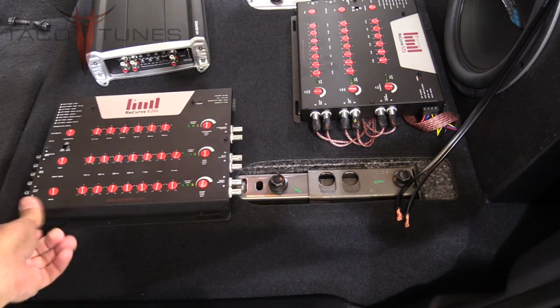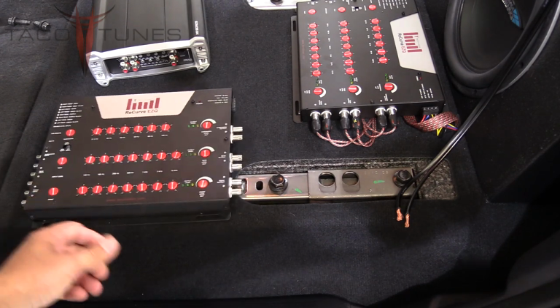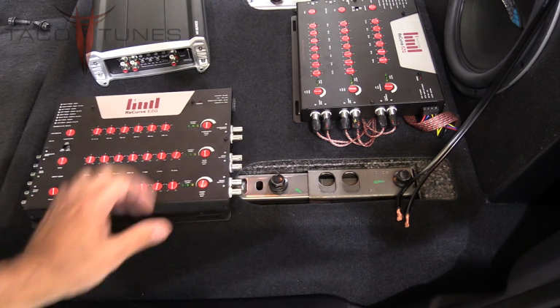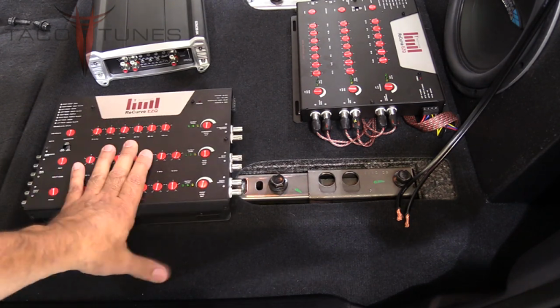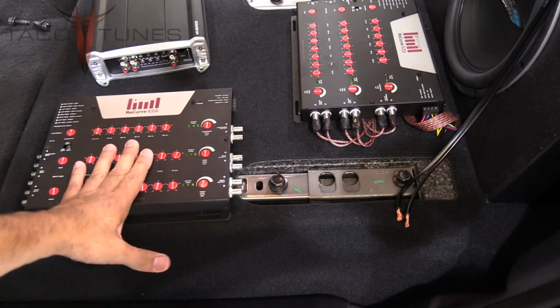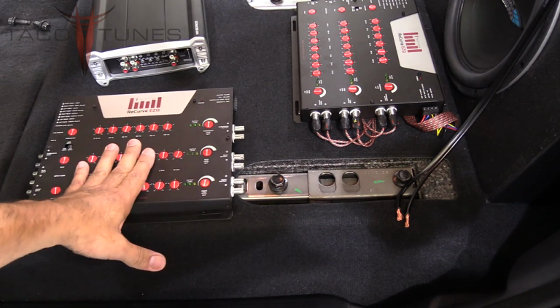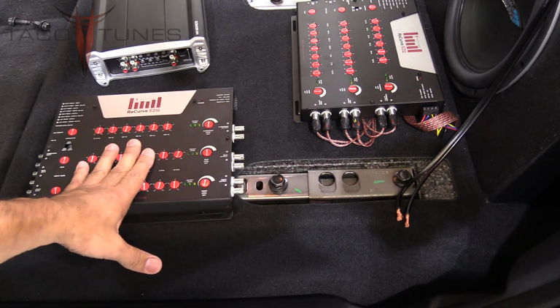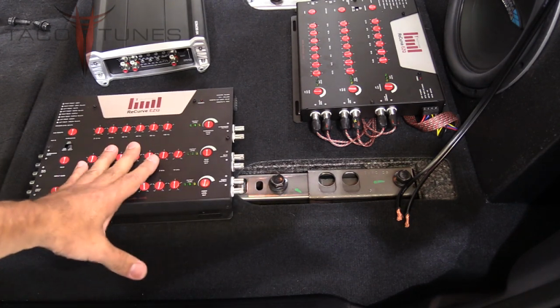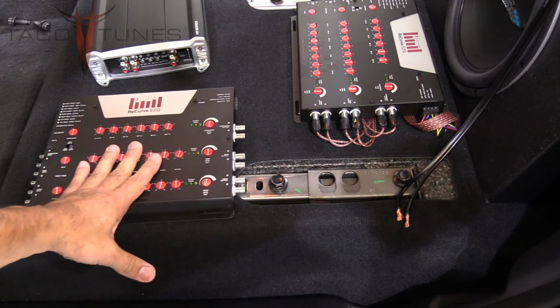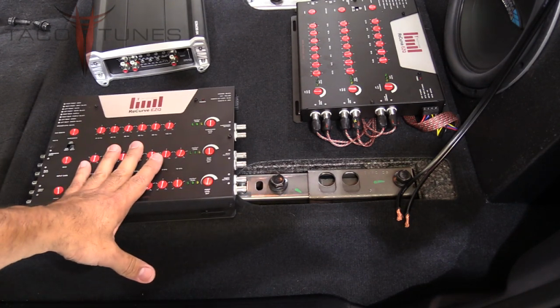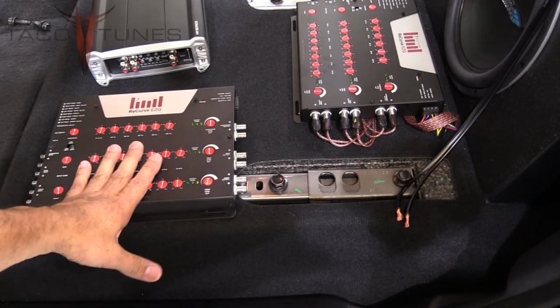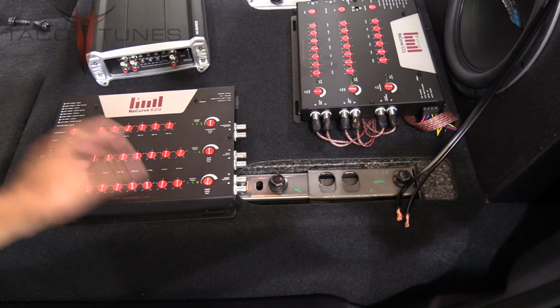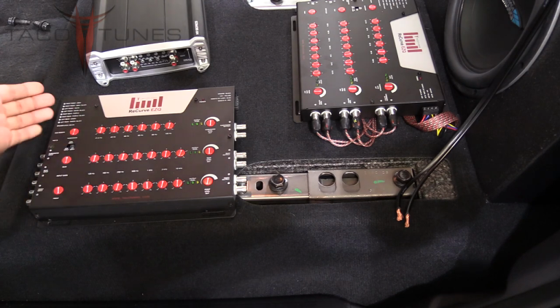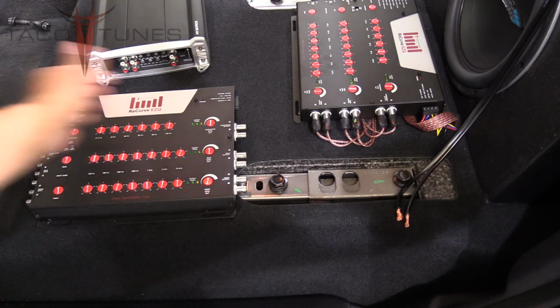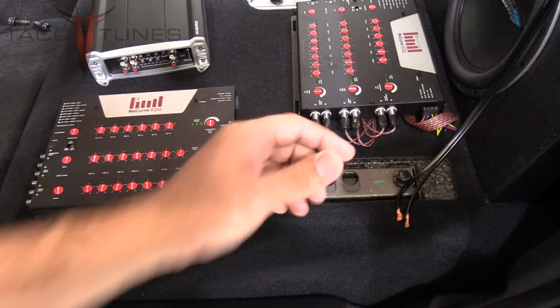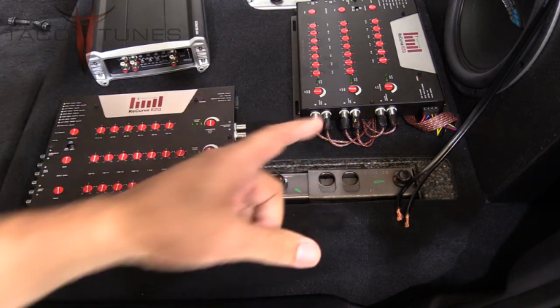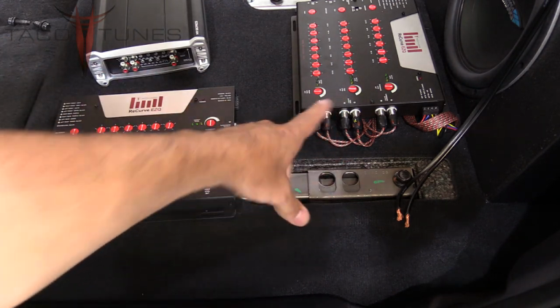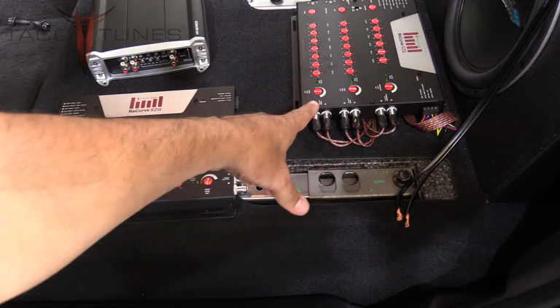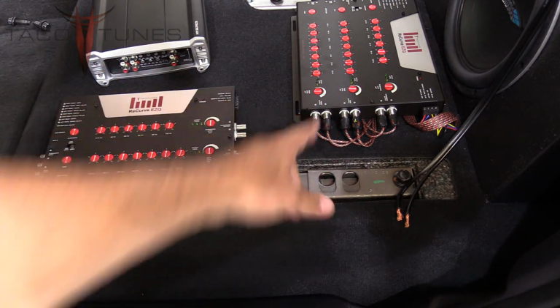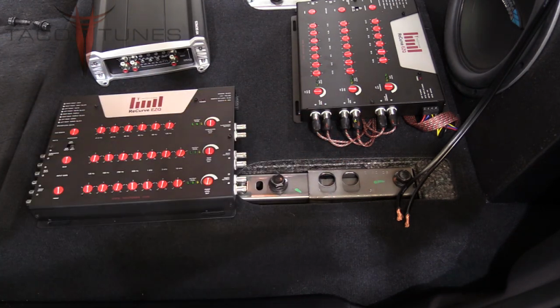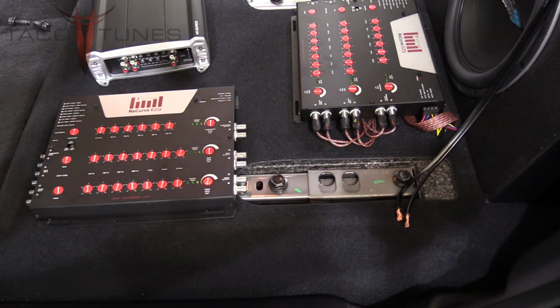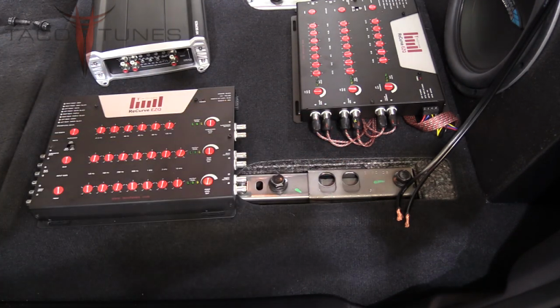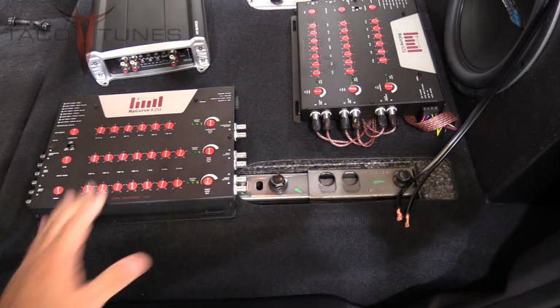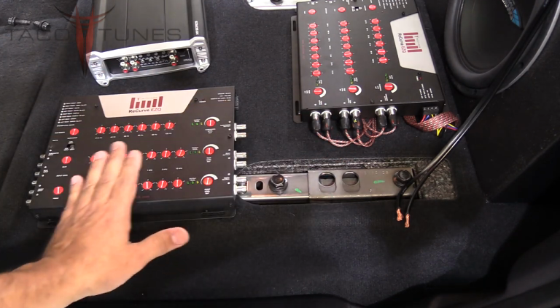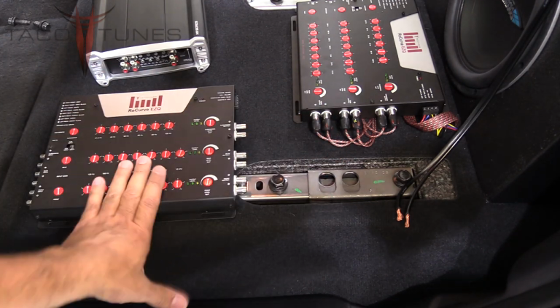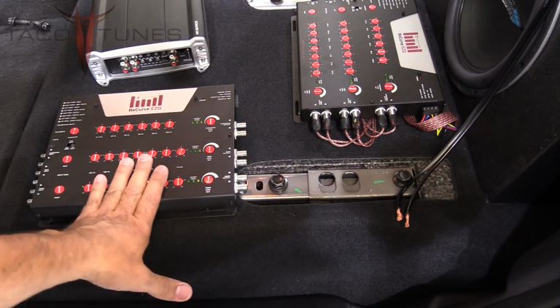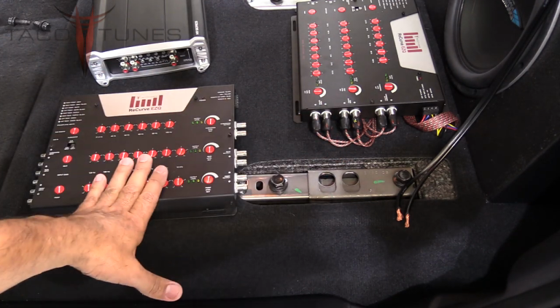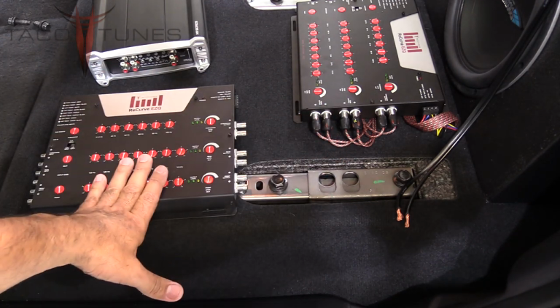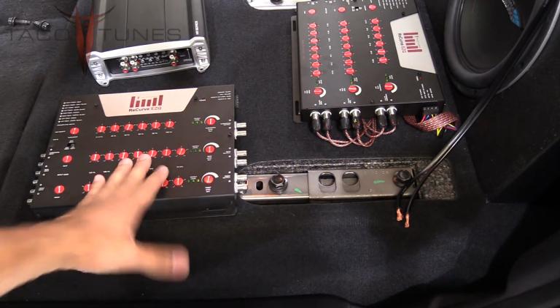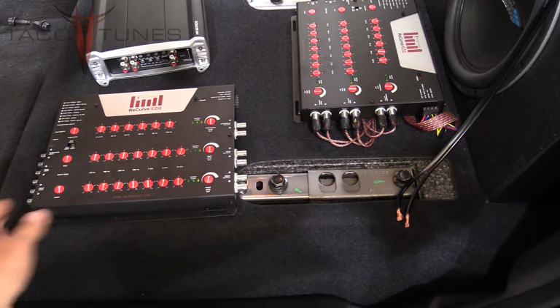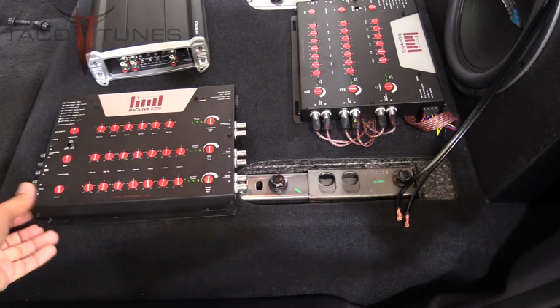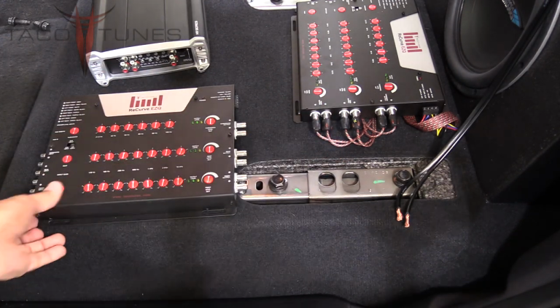You've seen the videos on how to connect the Recurve; here on this side we've got it all connected. This is just to give you a visual.